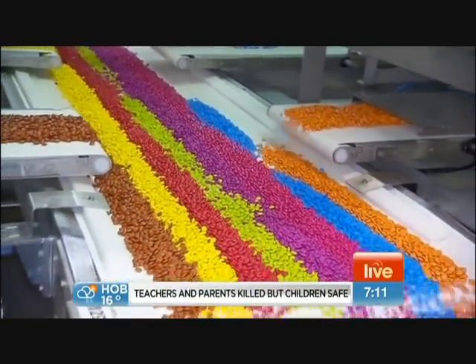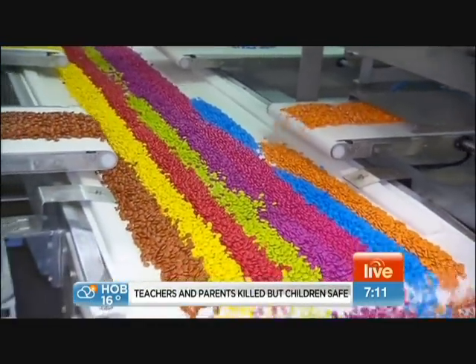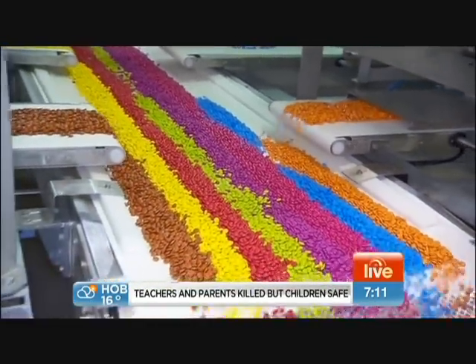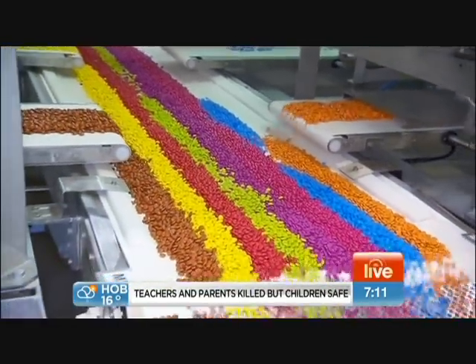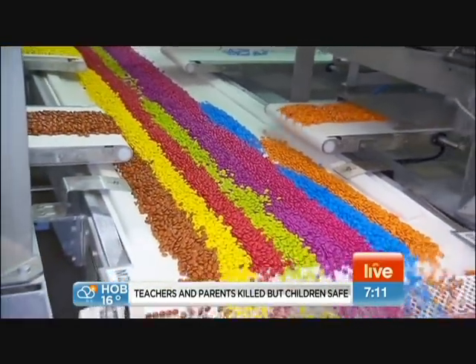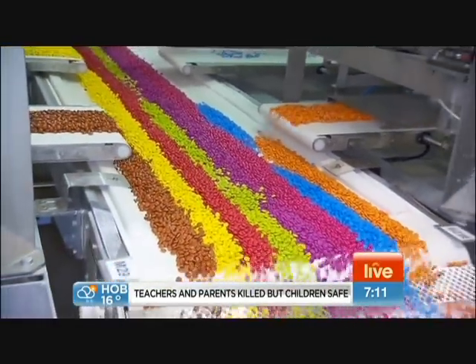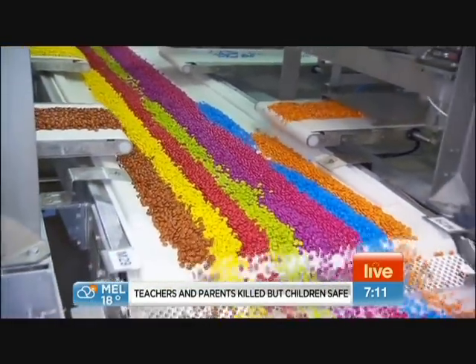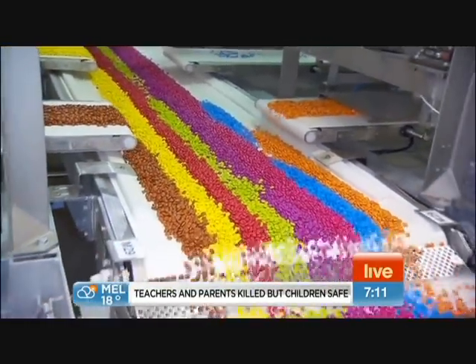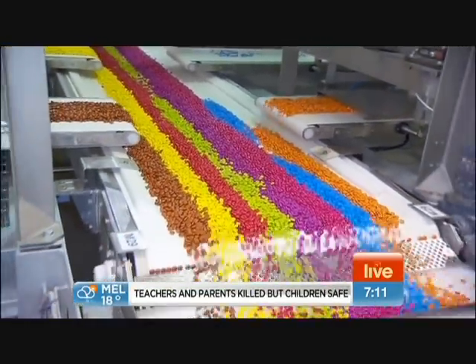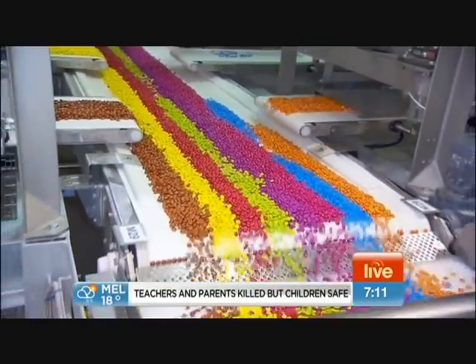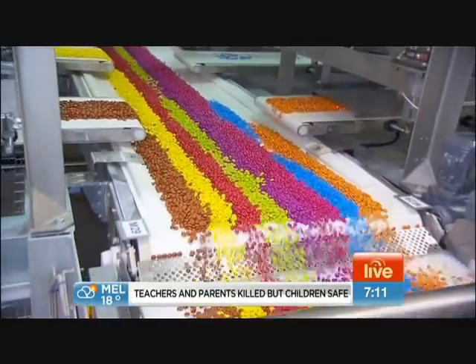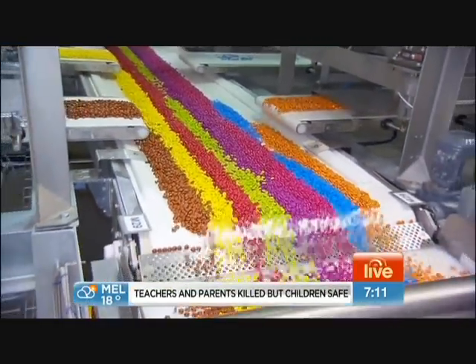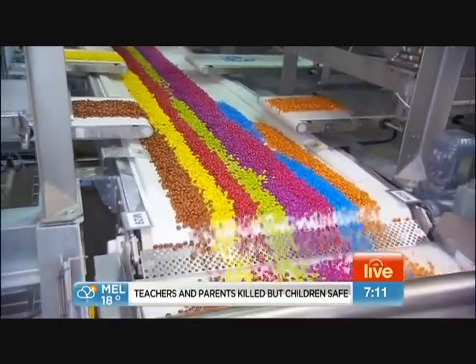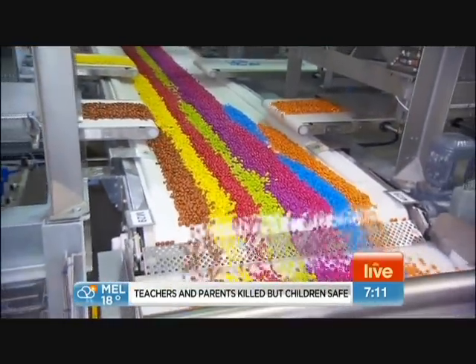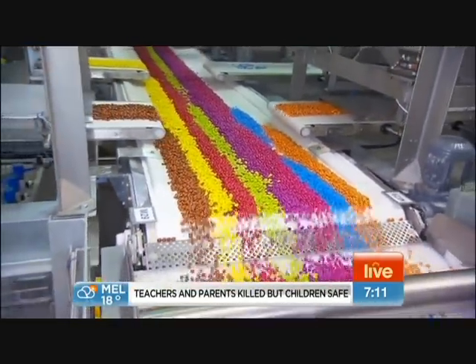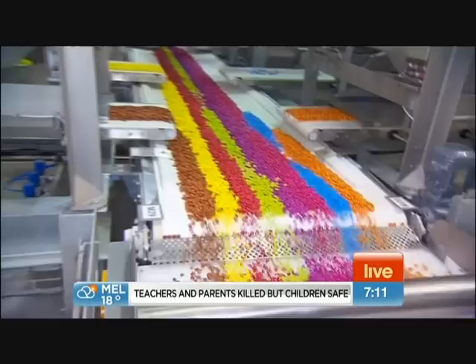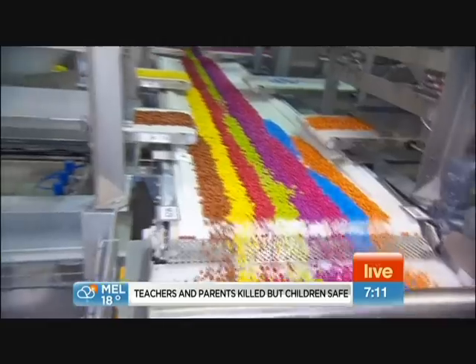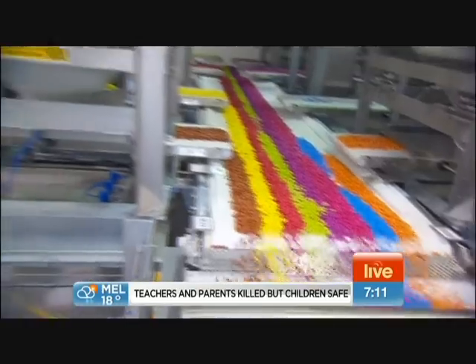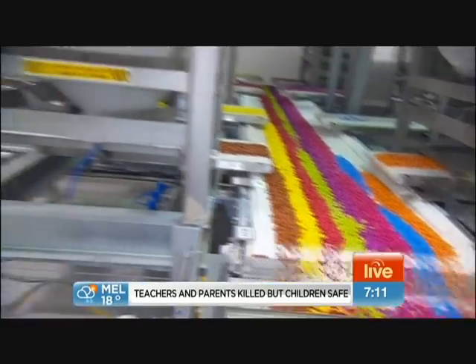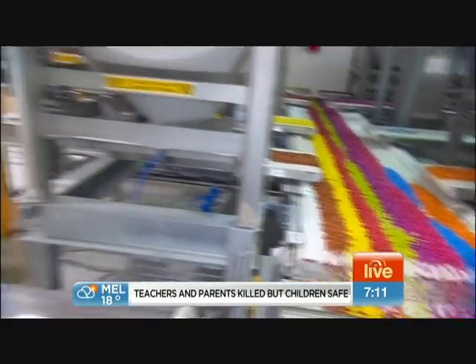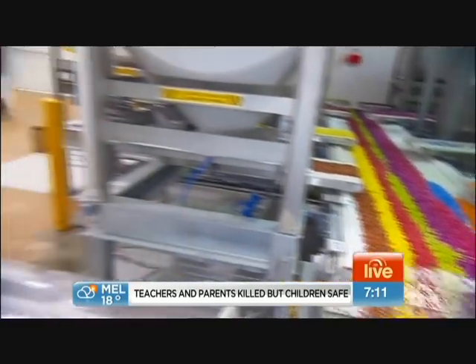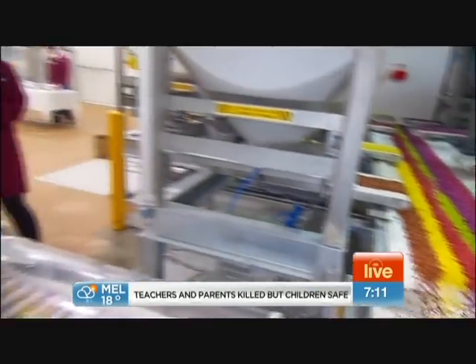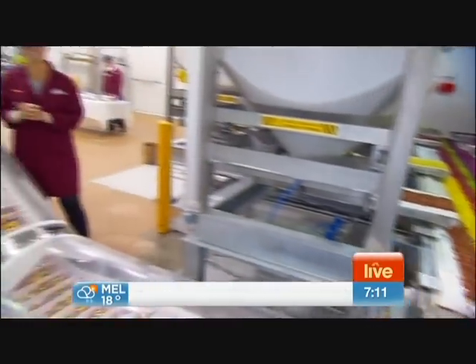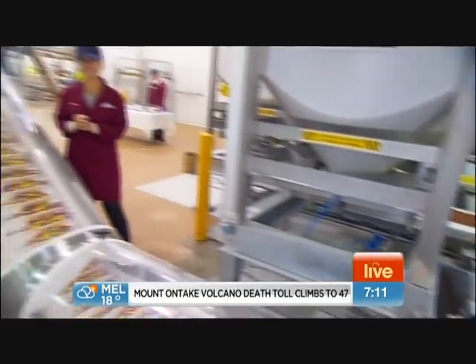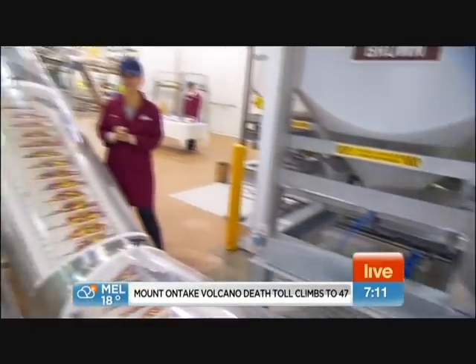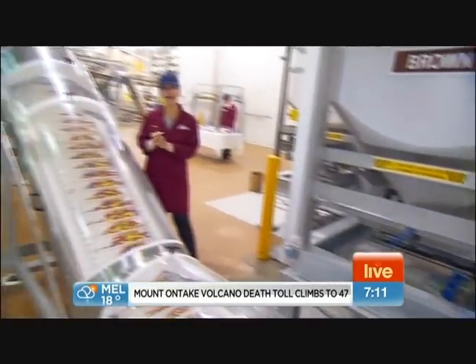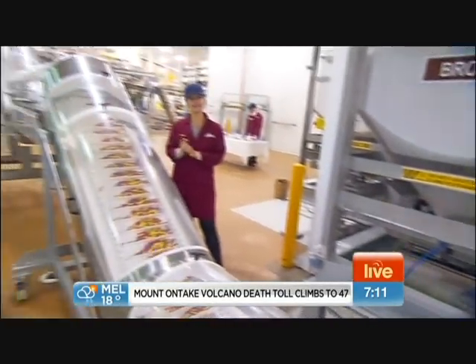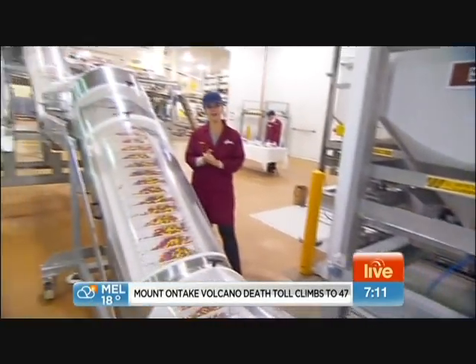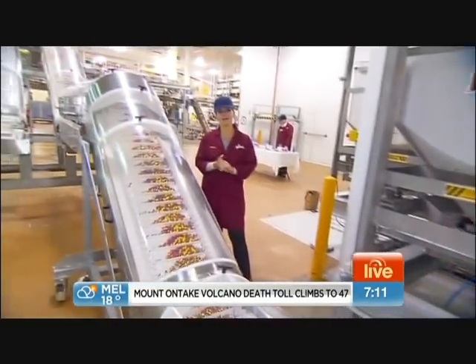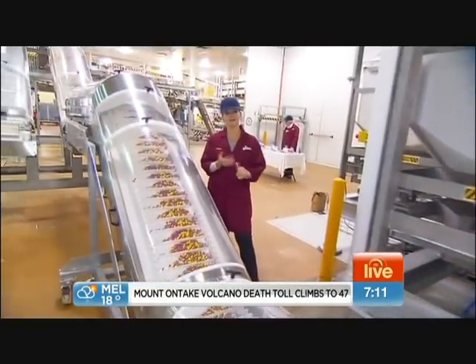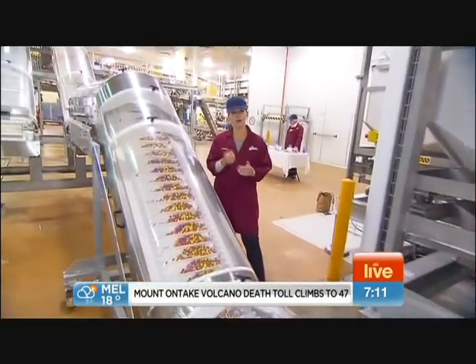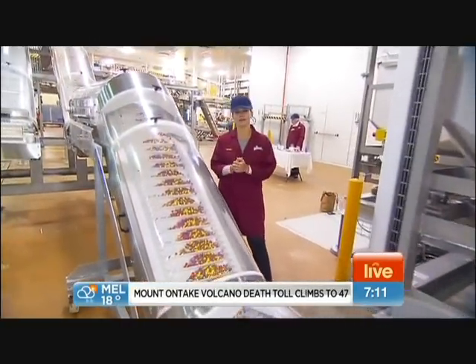That is a whole lot of yum. How good is it when the colours get stuck on your fingers? I love that — it reminds me of being a kid again. Let's have a look at the weather from Melbourne.